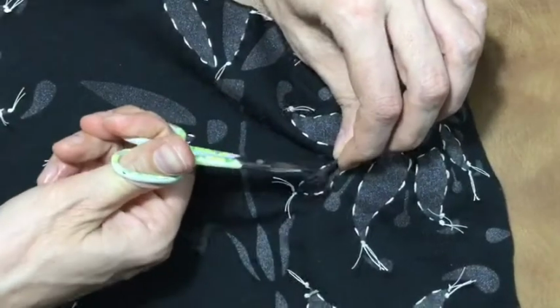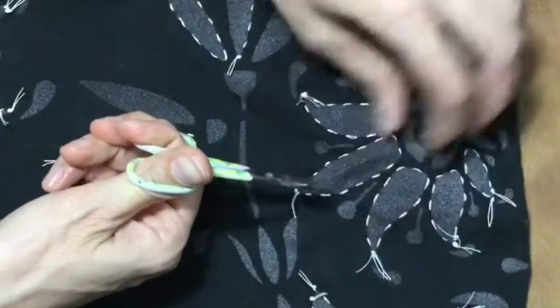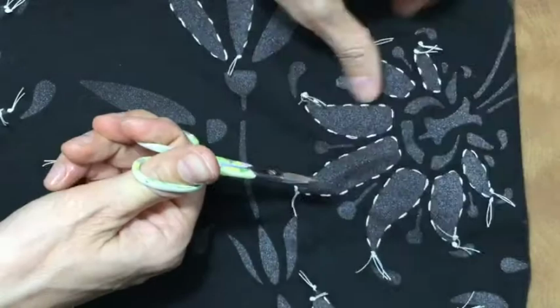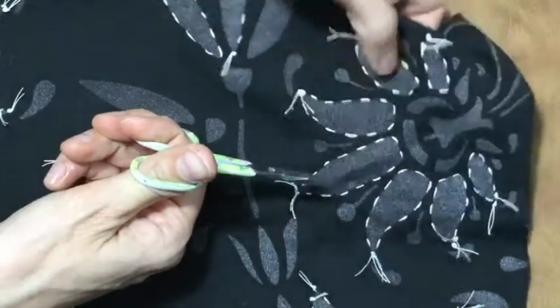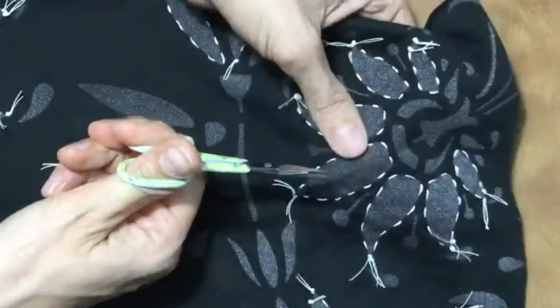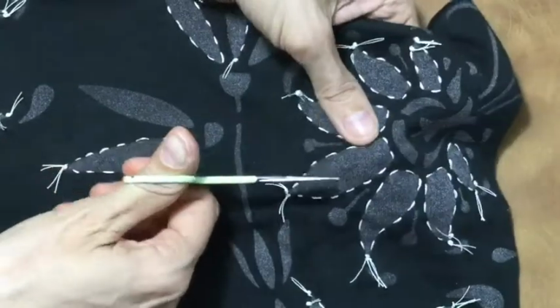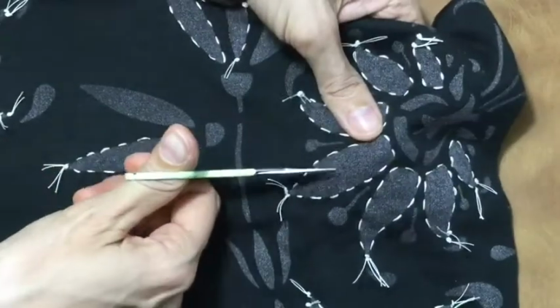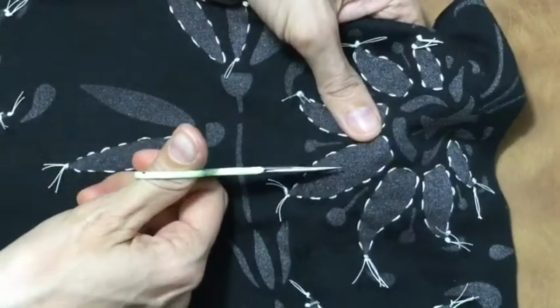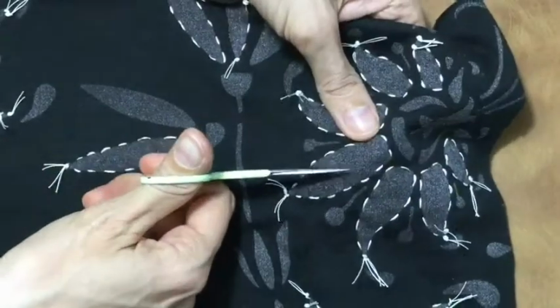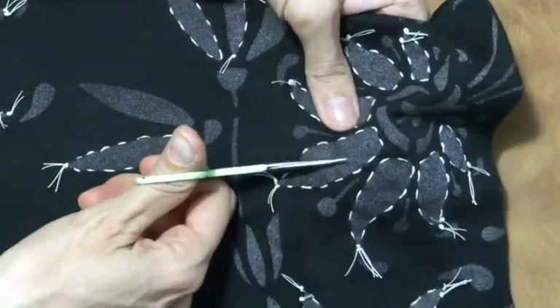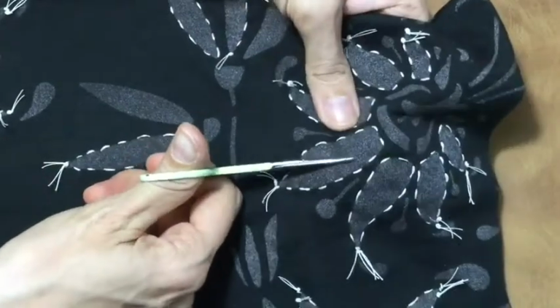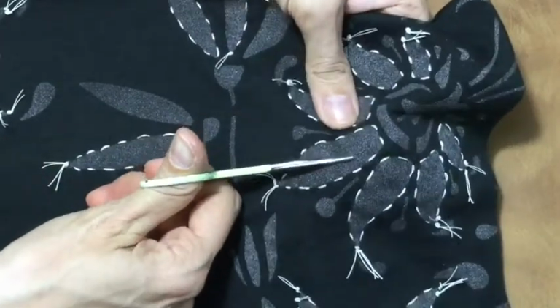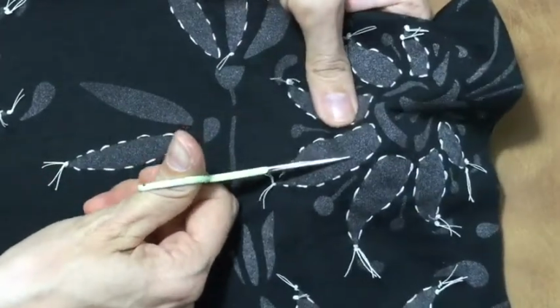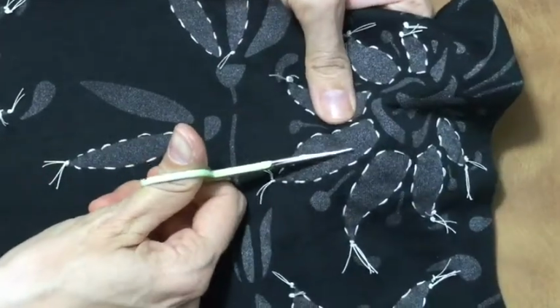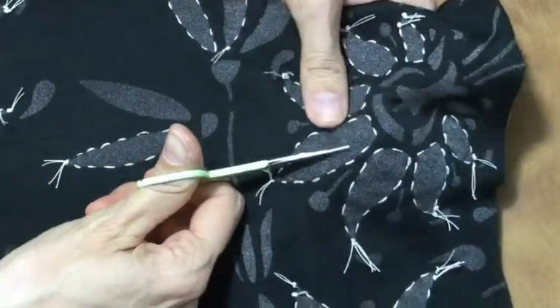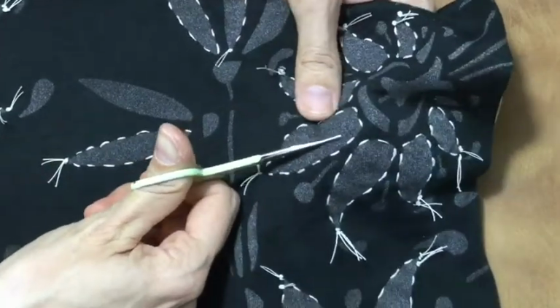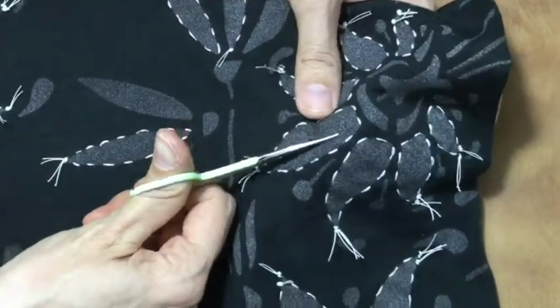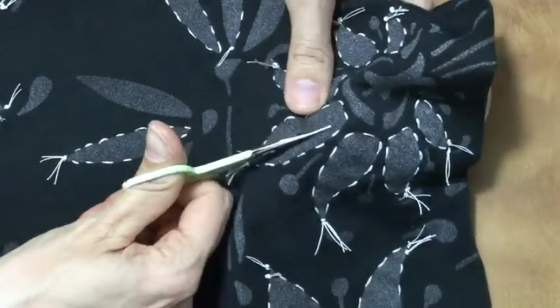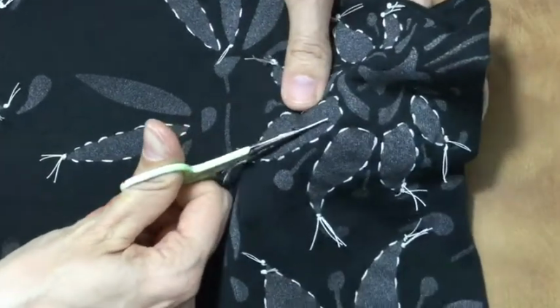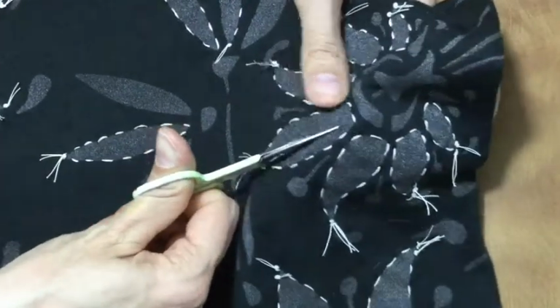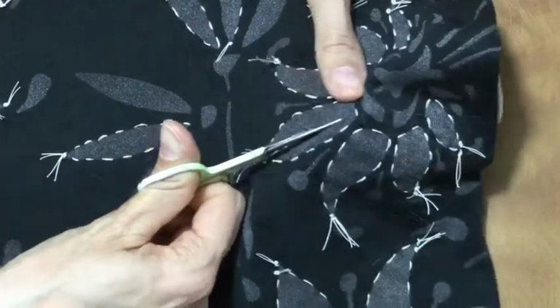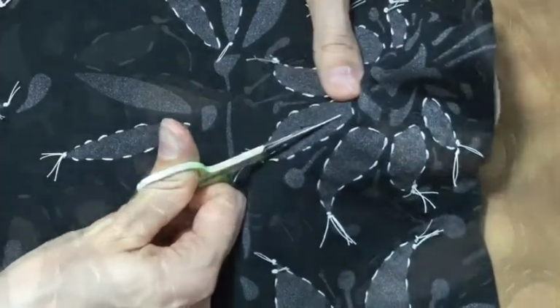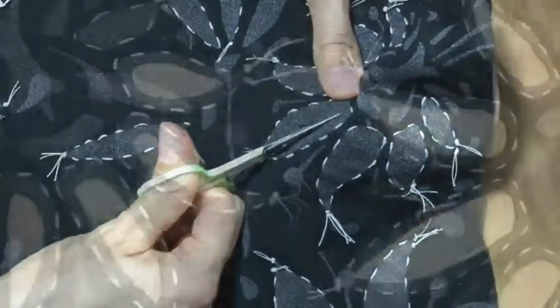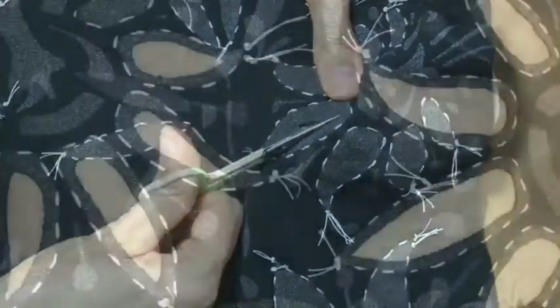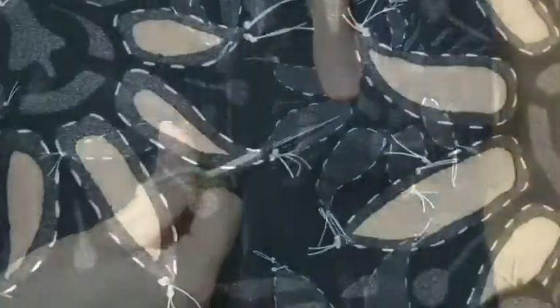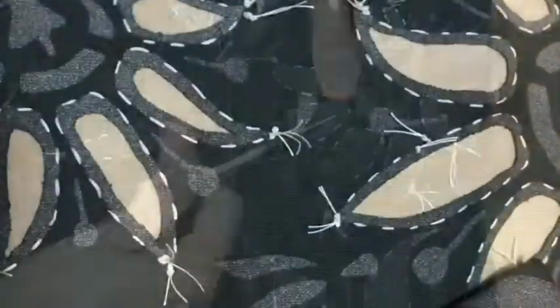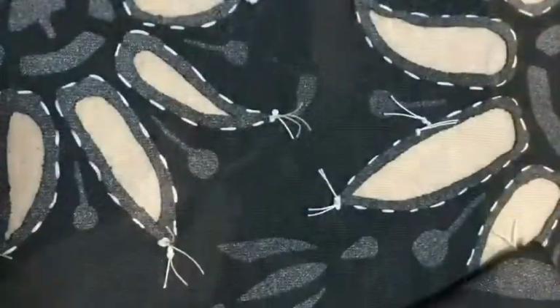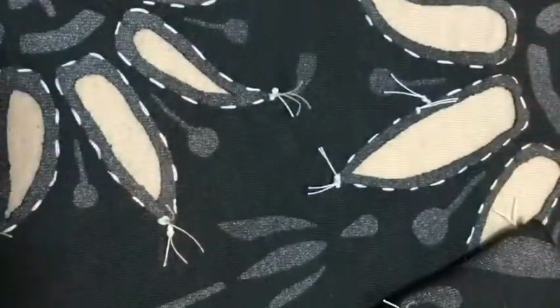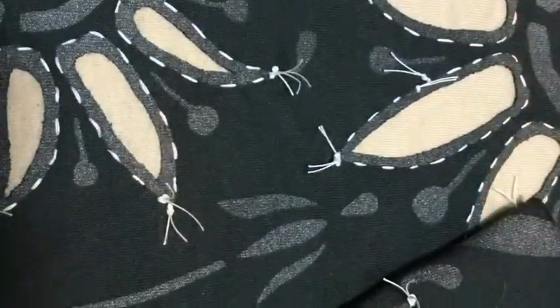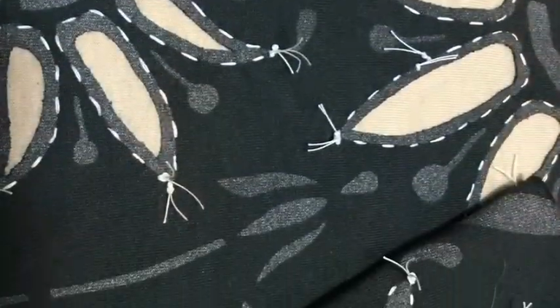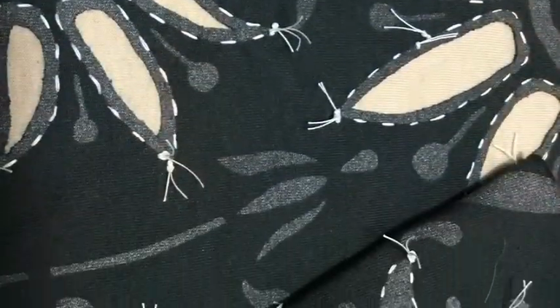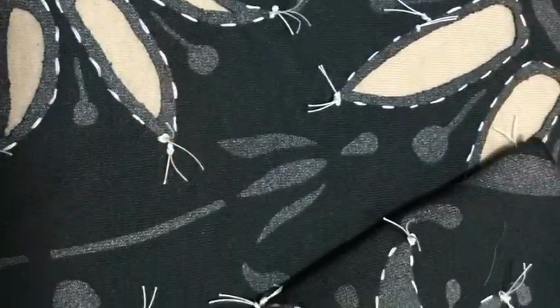If you want to make a reverse appliqué when you're done stitching, just cut out the fabric.